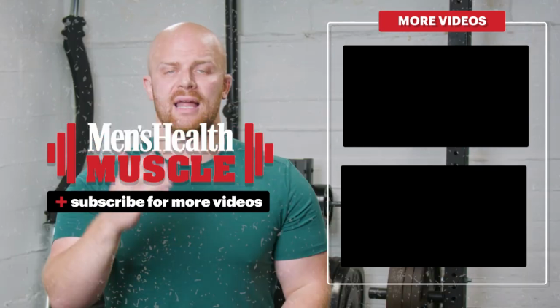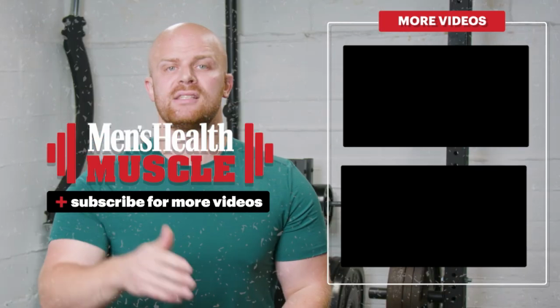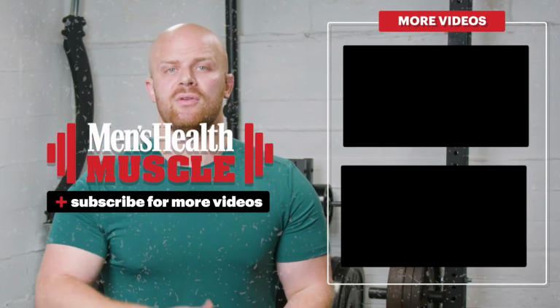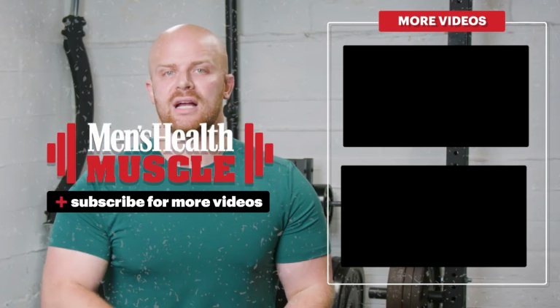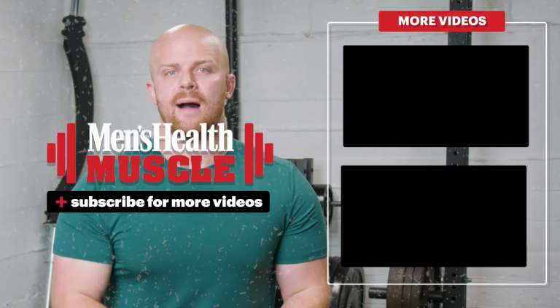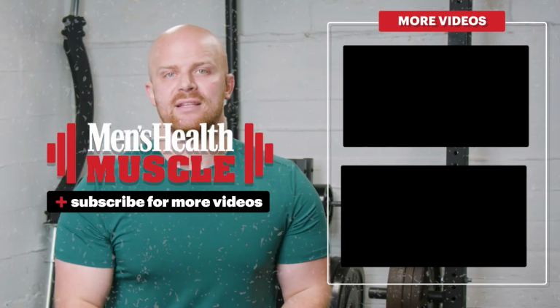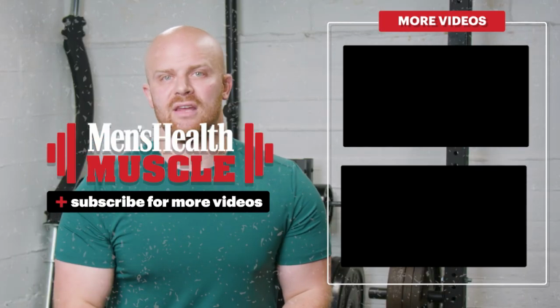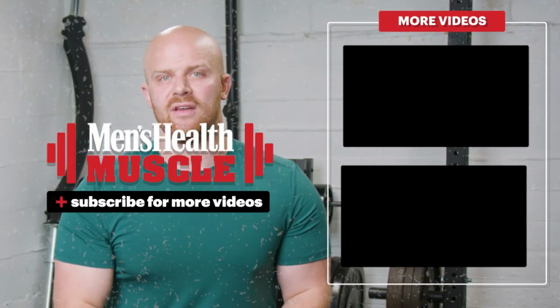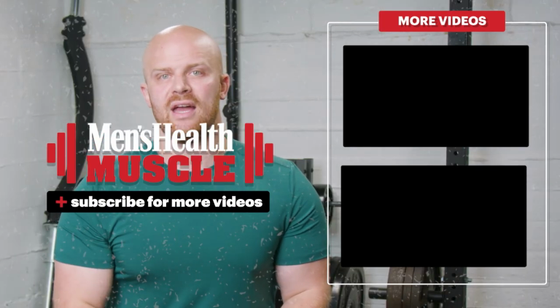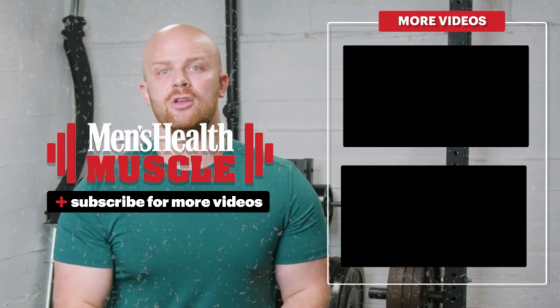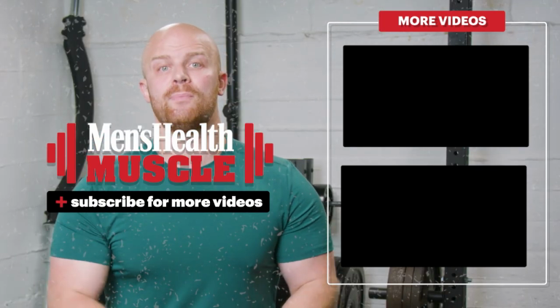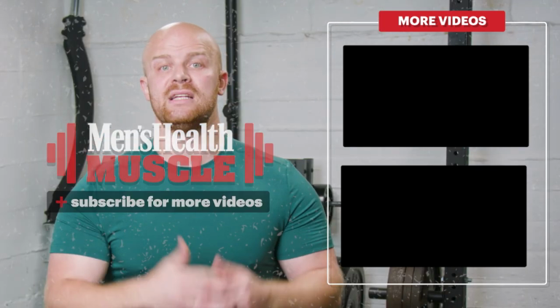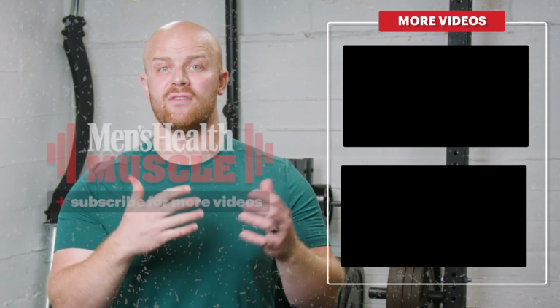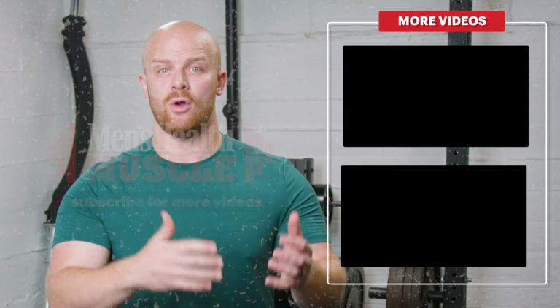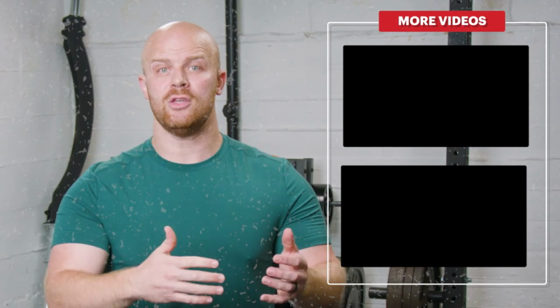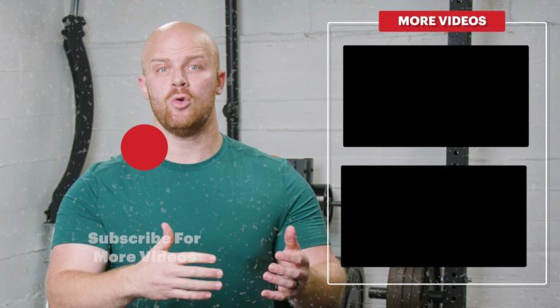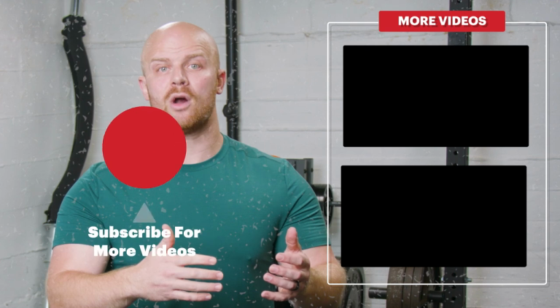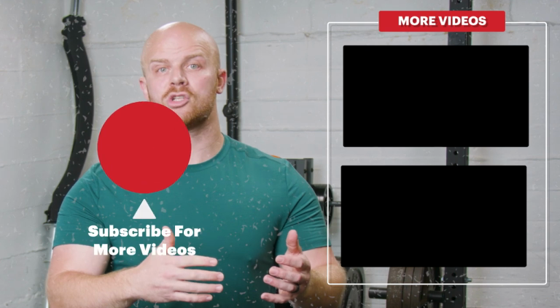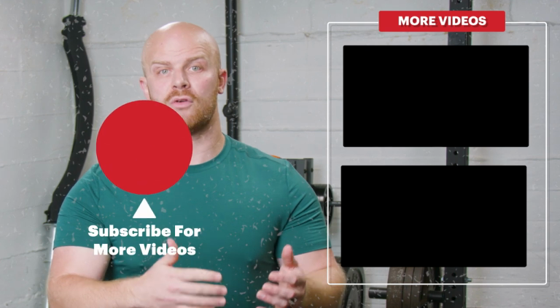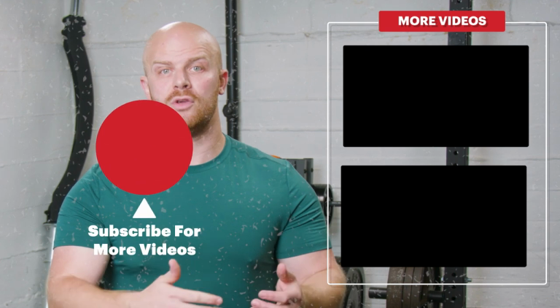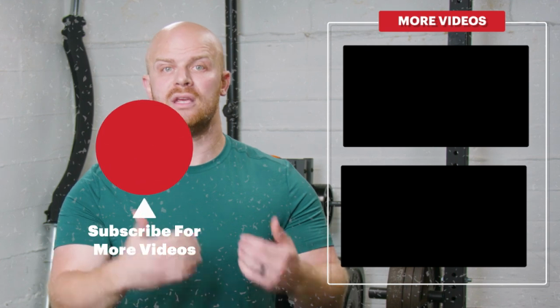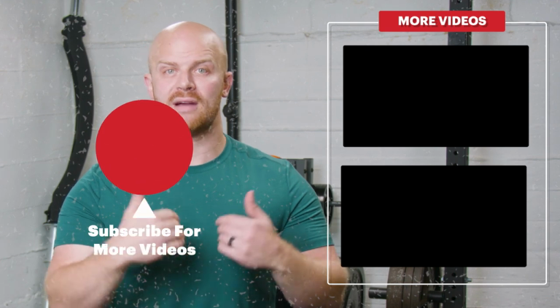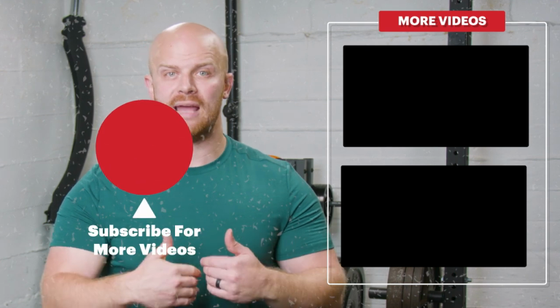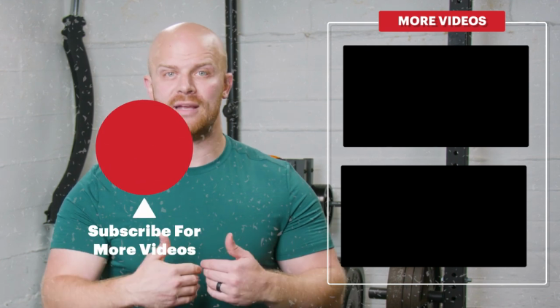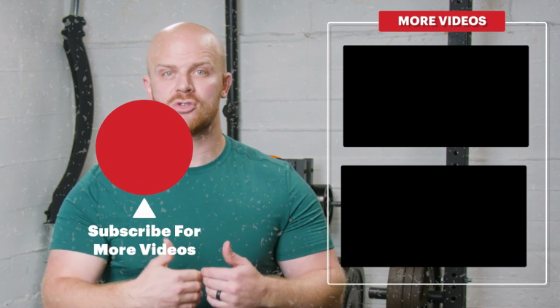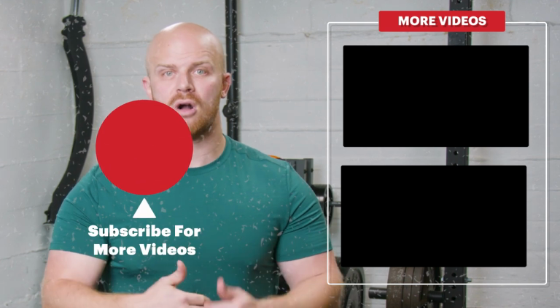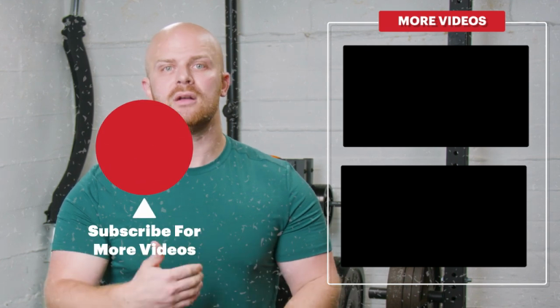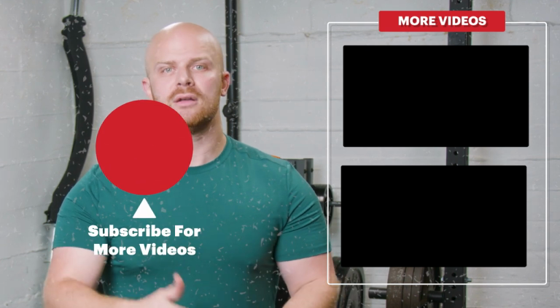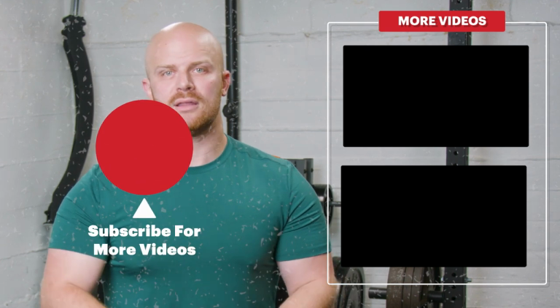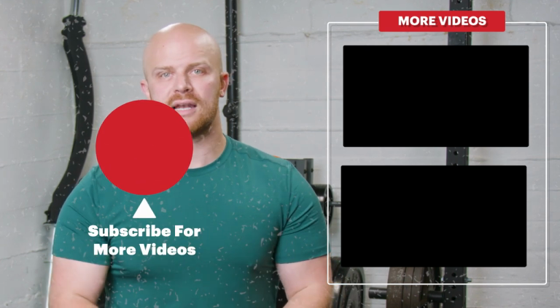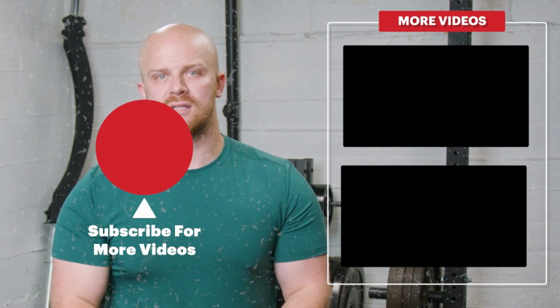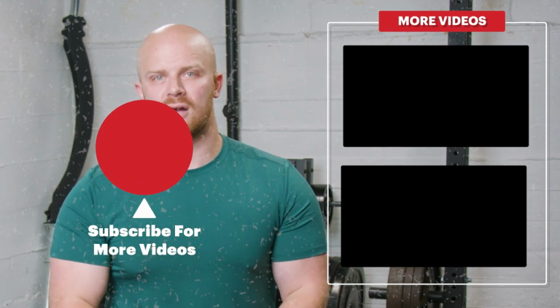Let us know in the comments whether you think the Revolt Fitness belt squat attachment should be a part of your home gym or repertoire. And if you have any other piece of equipment you want us to review here at MHStrong, let us know.